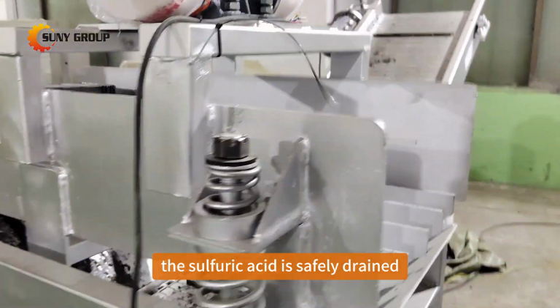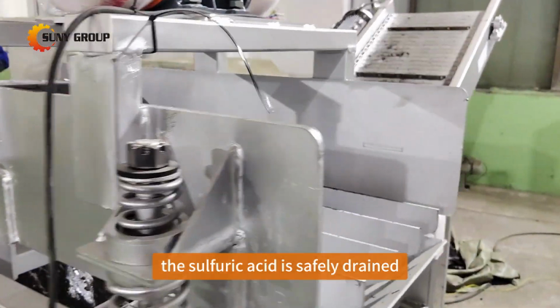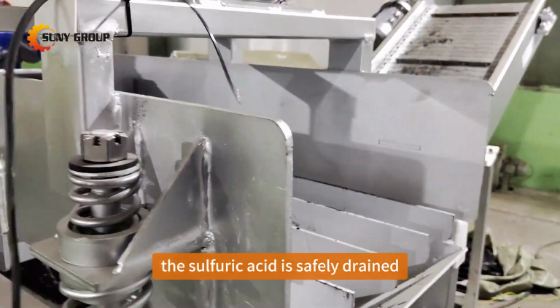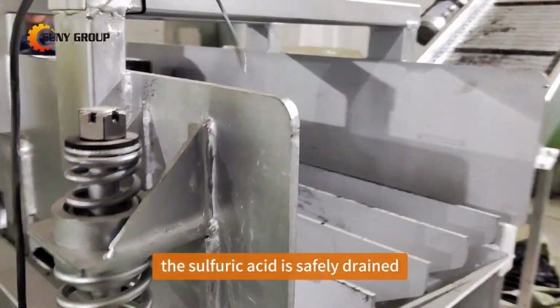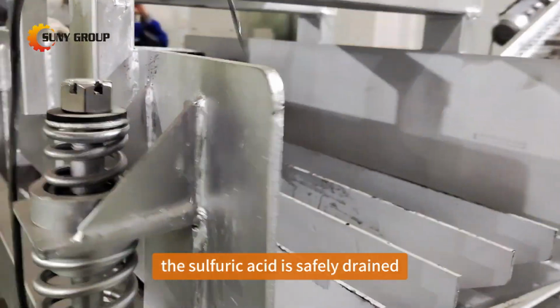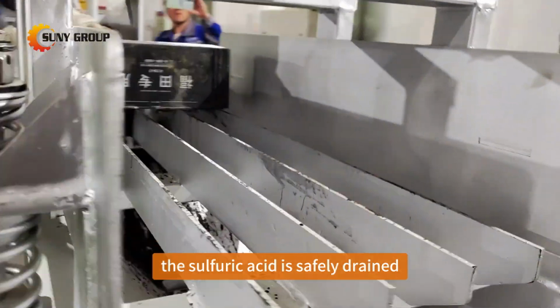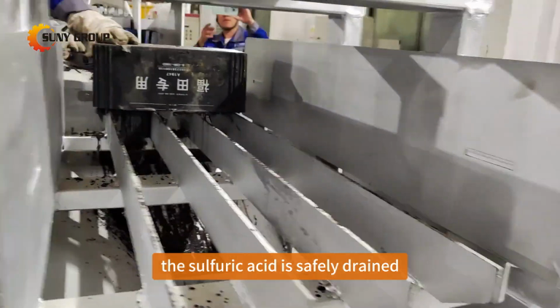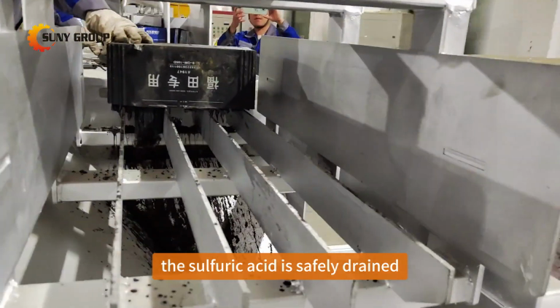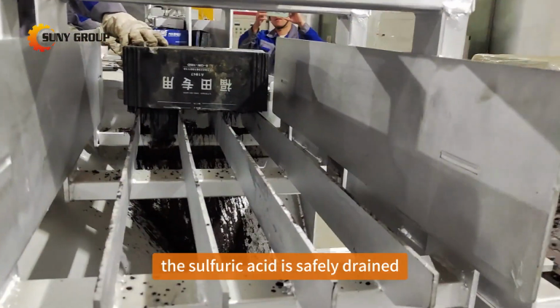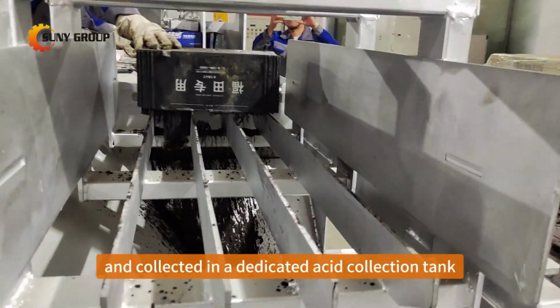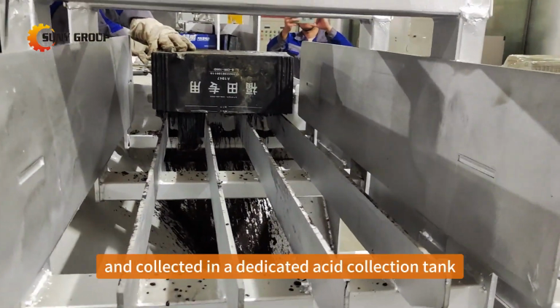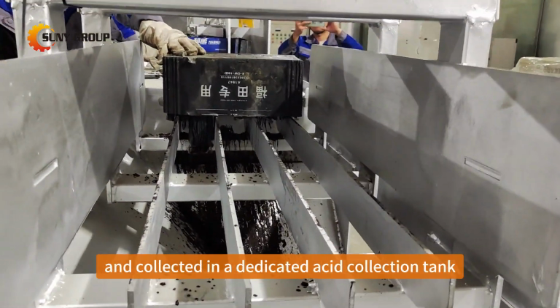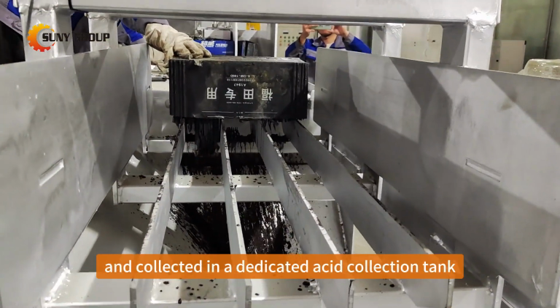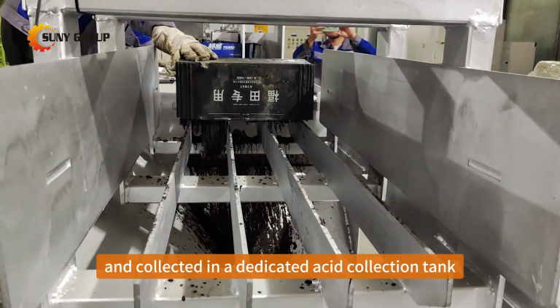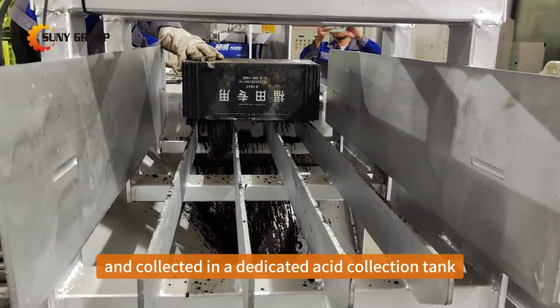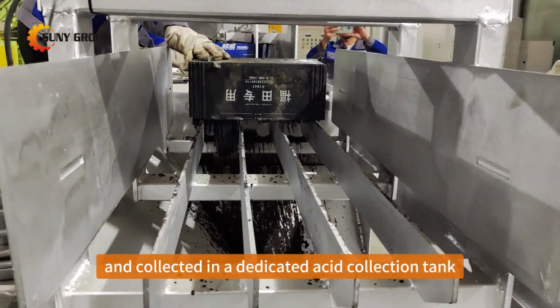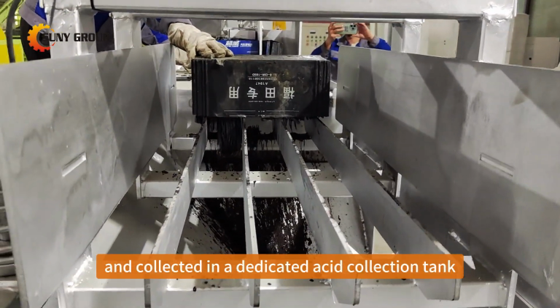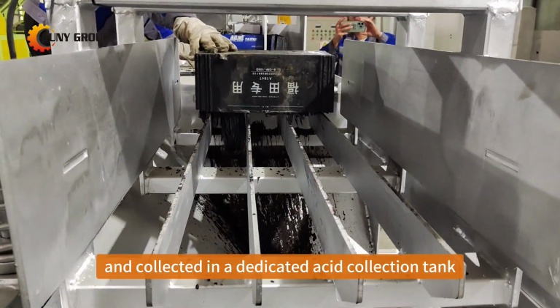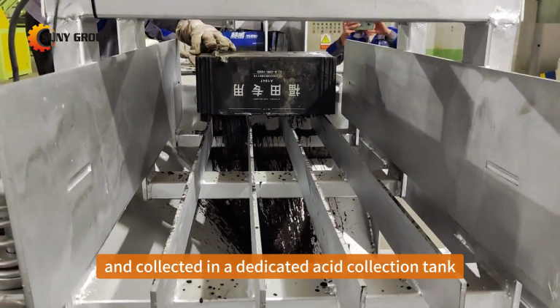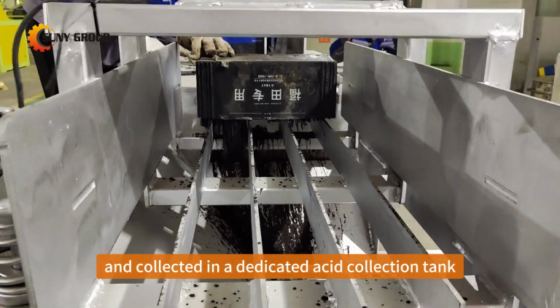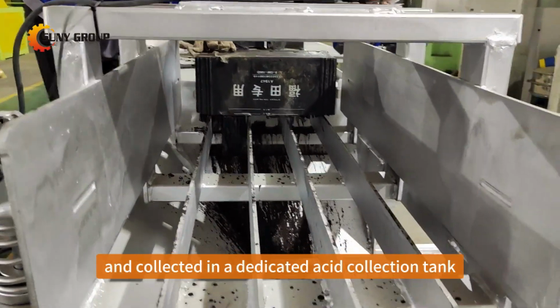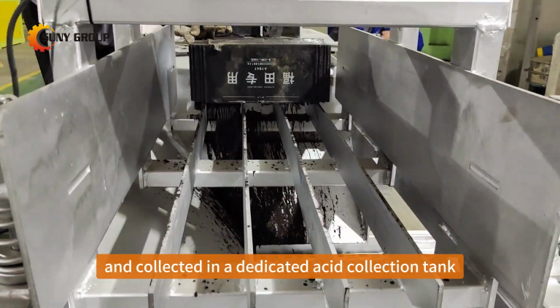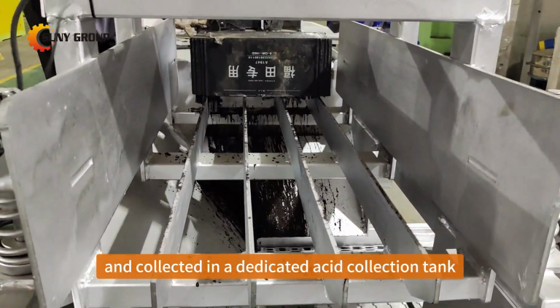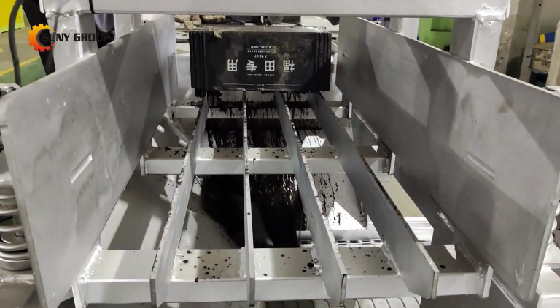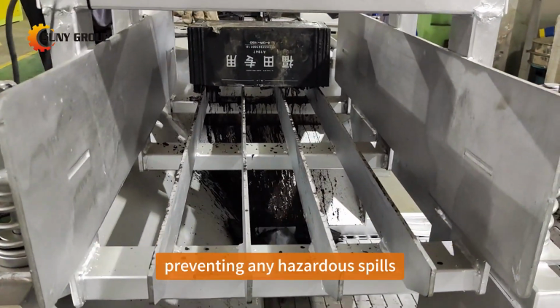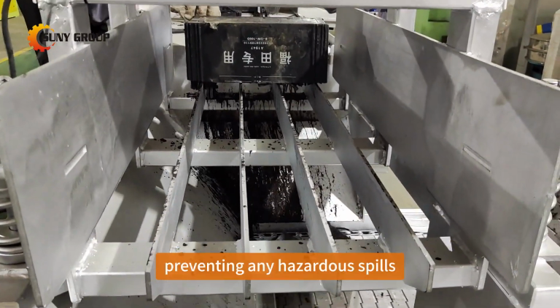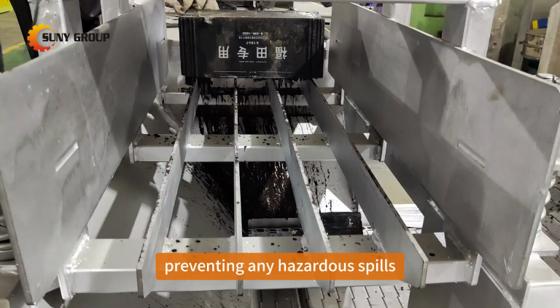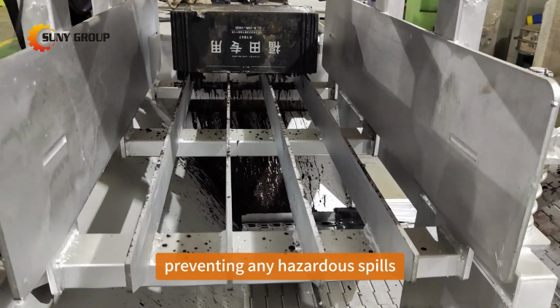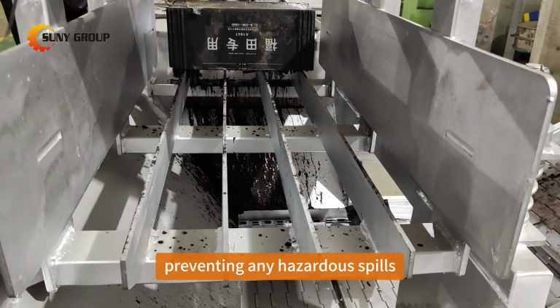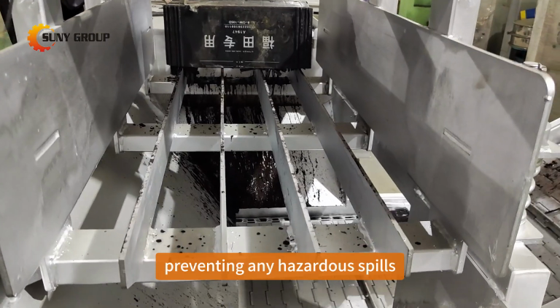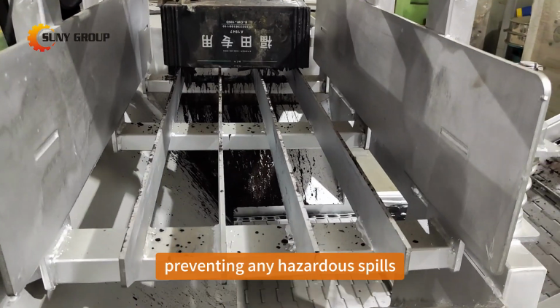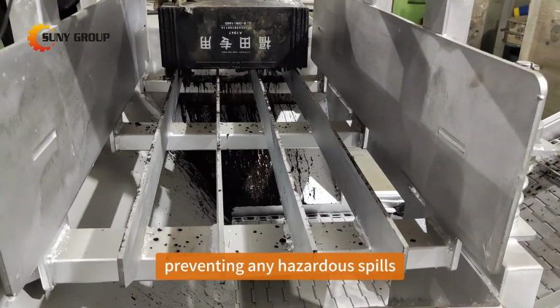As the battery is opened, the sulfuric acid is safely drained and collected in a dedicated acid collection tank, preventing any hazardous spills.